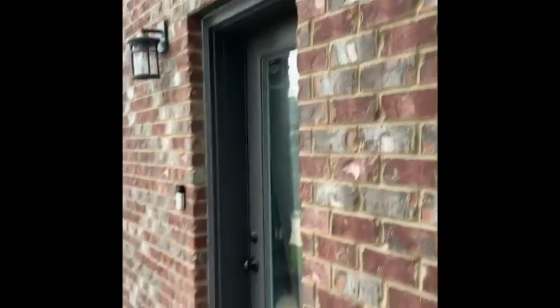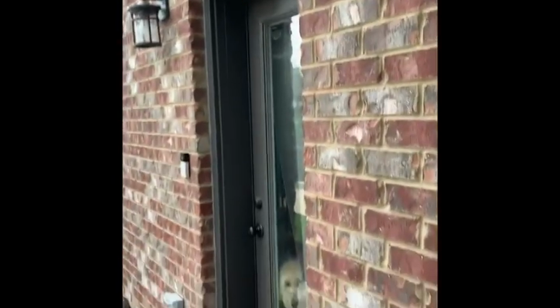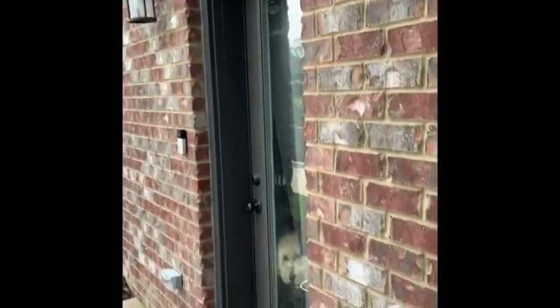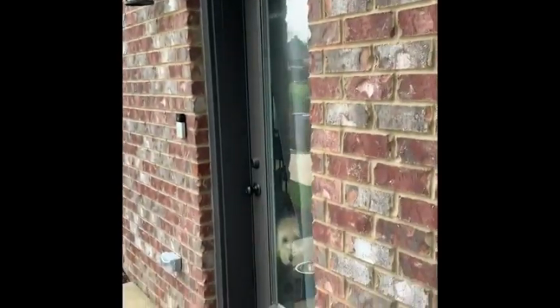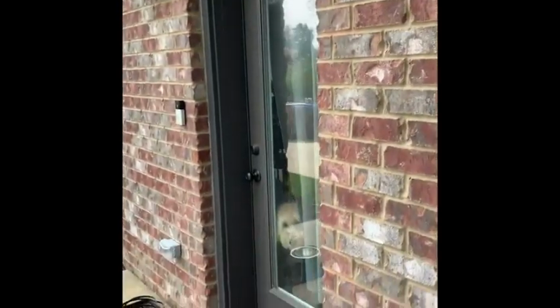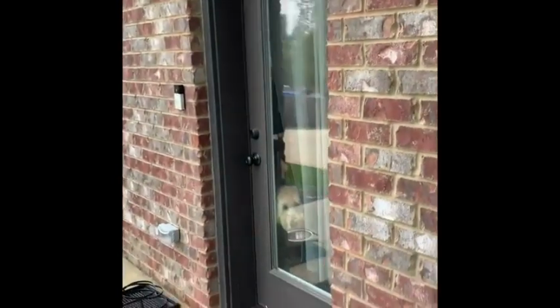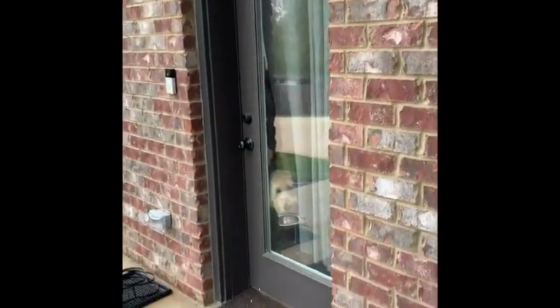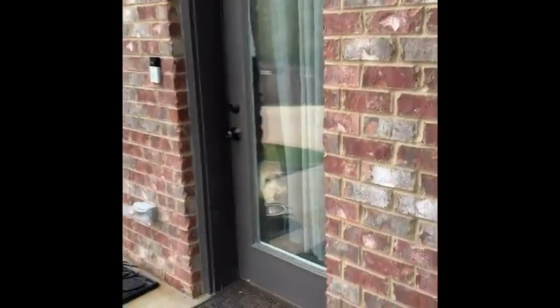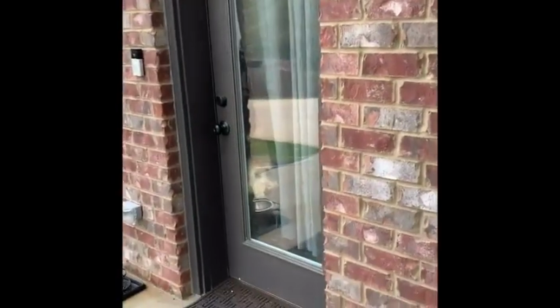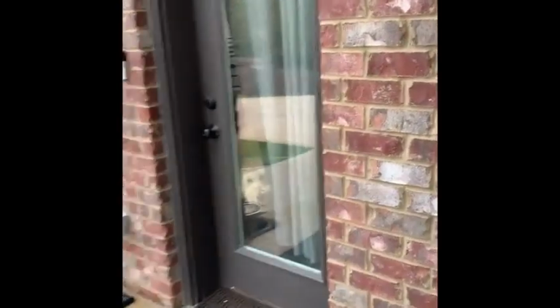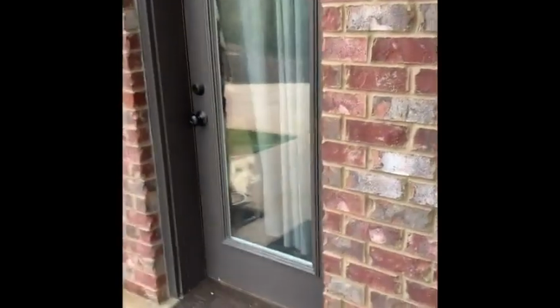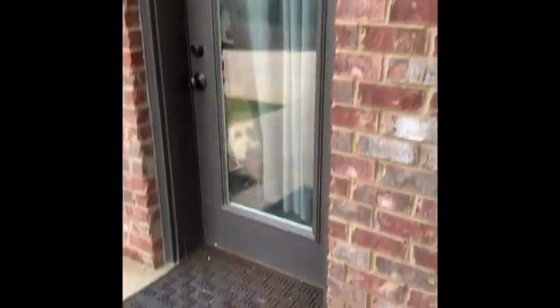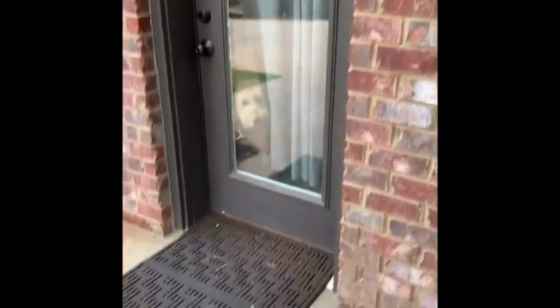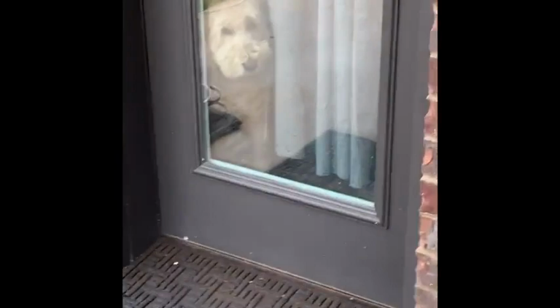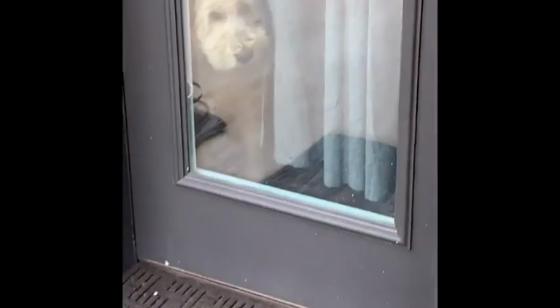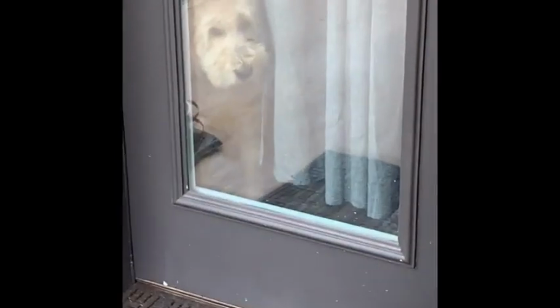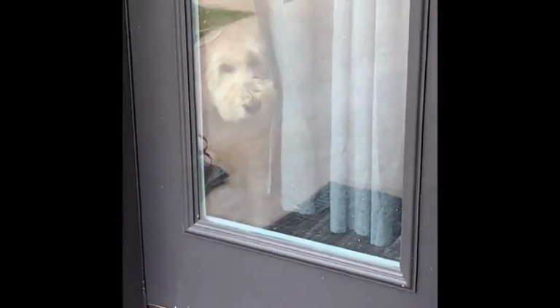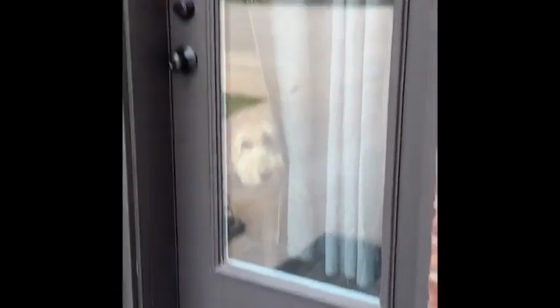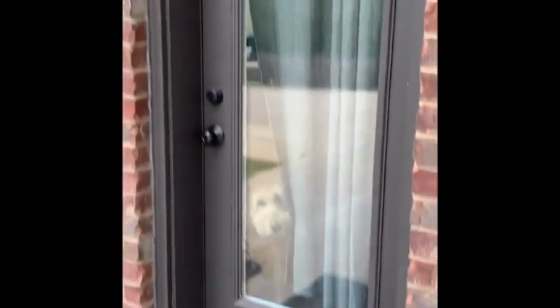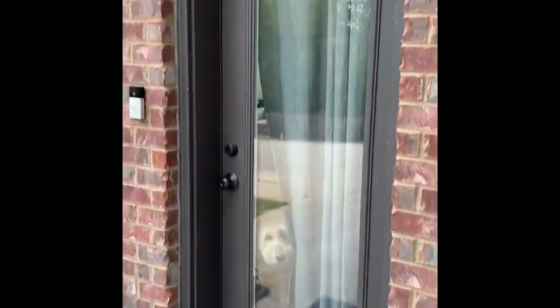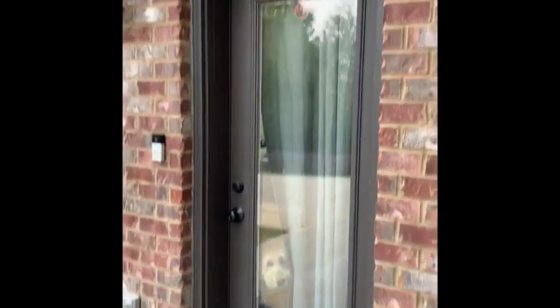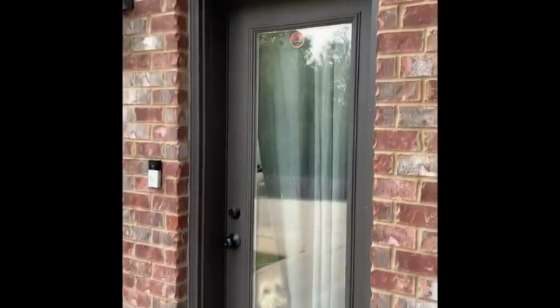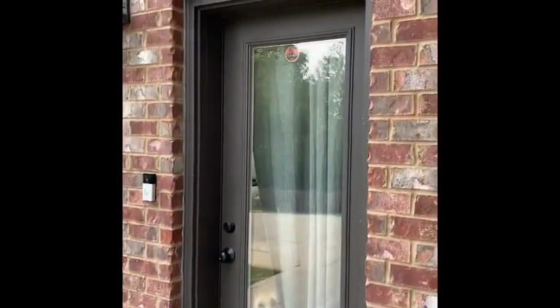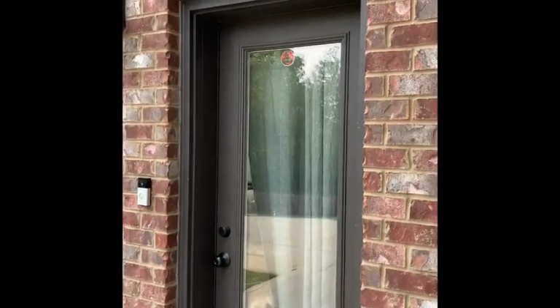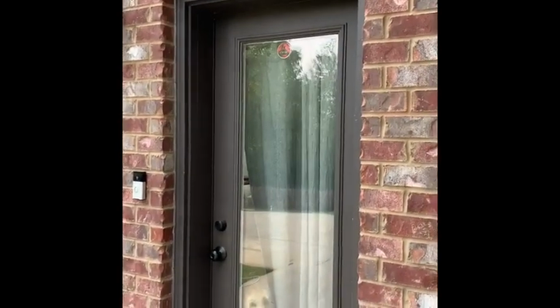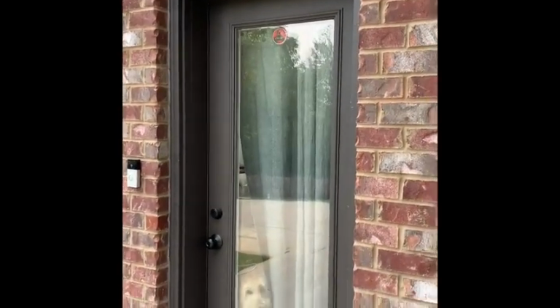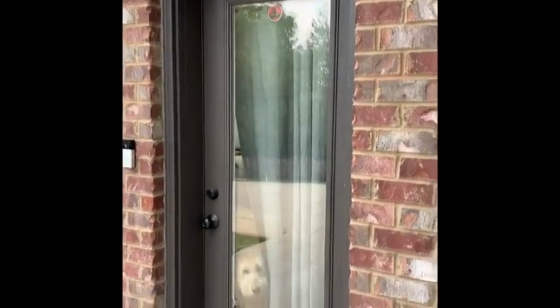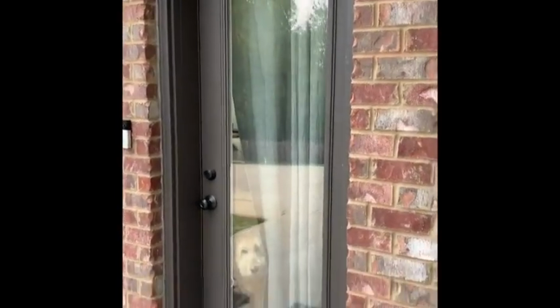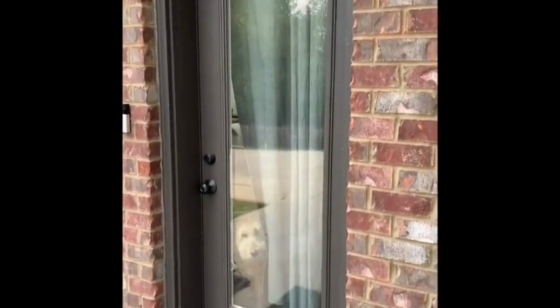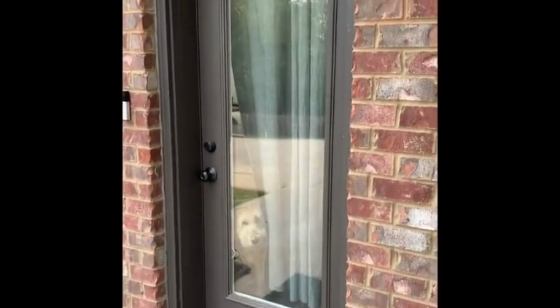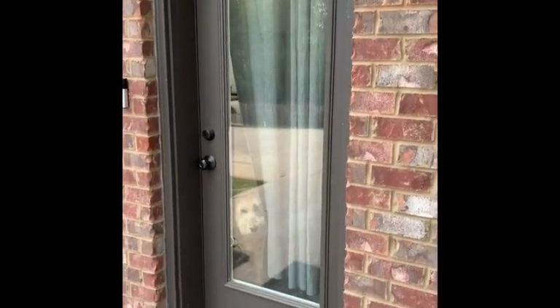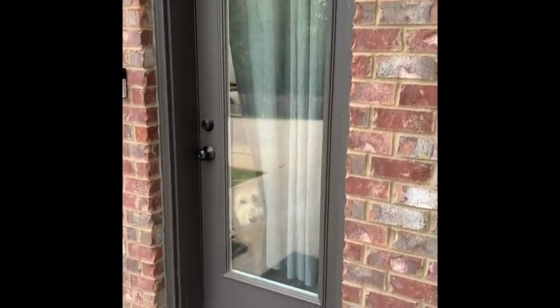We're running an Airbnb — and look at our little donkey — and we want to be able to see when people are entering the house.